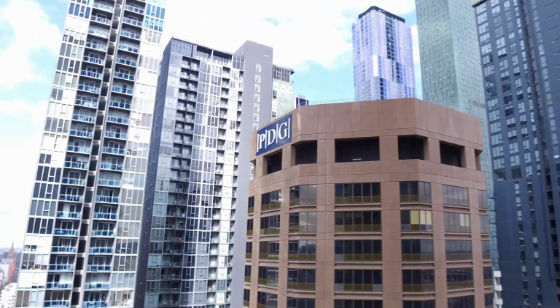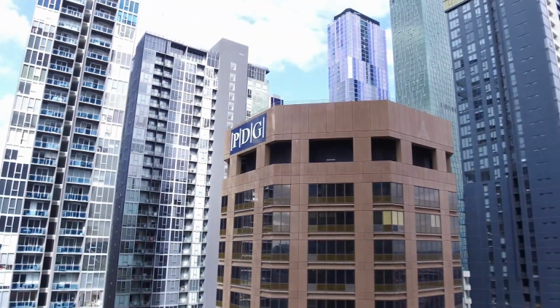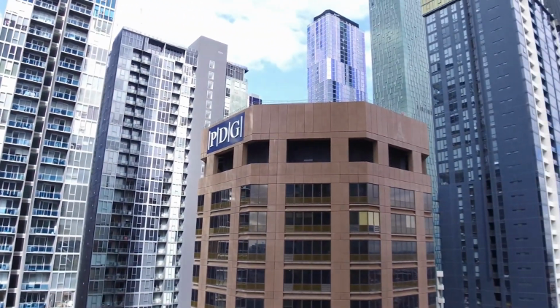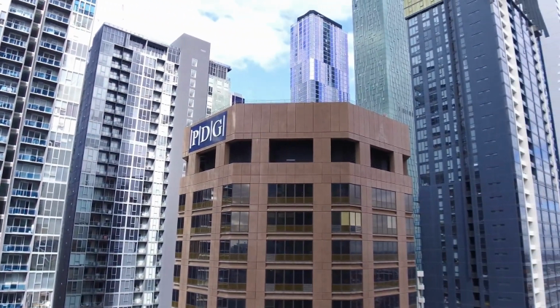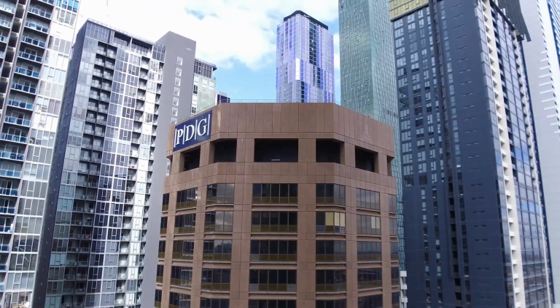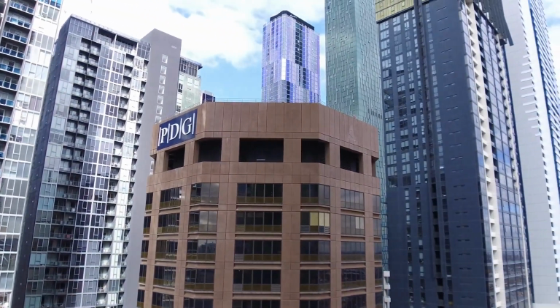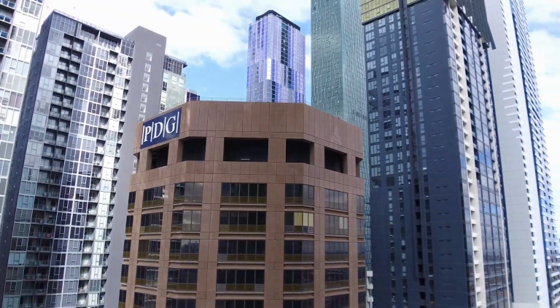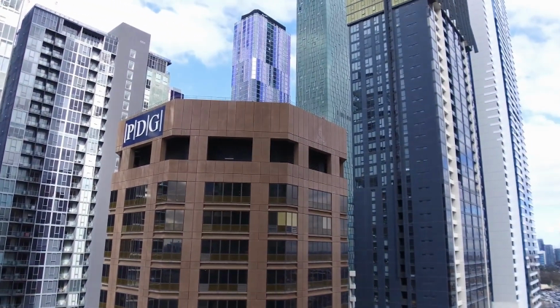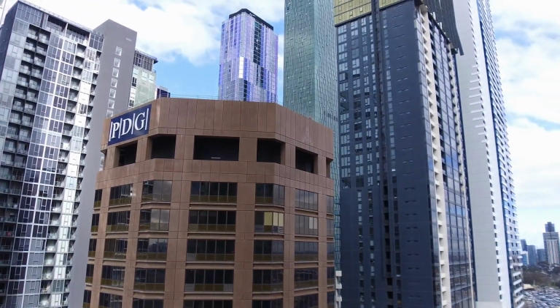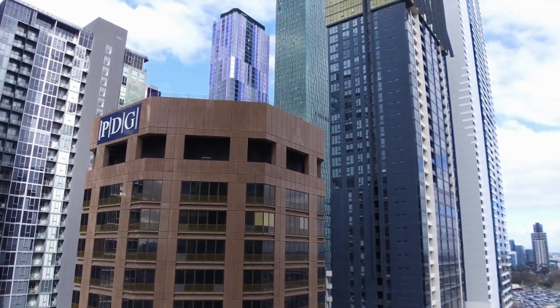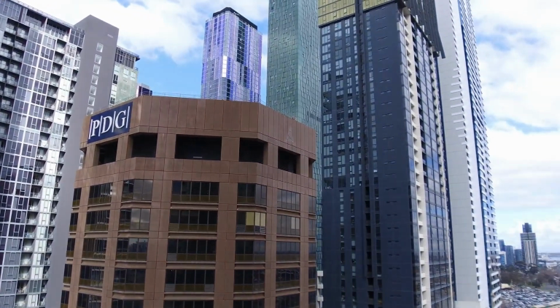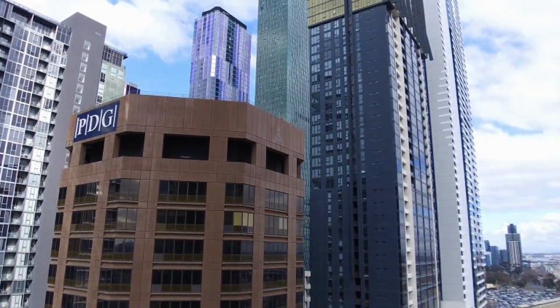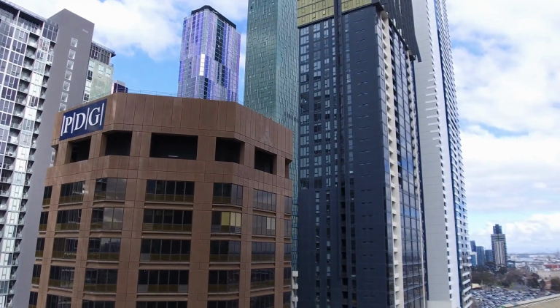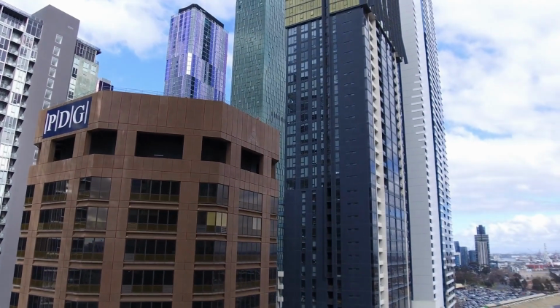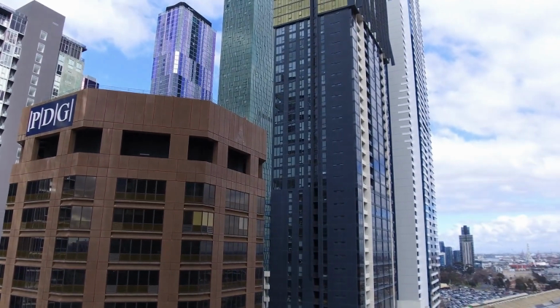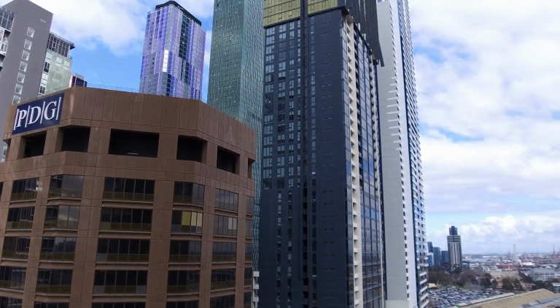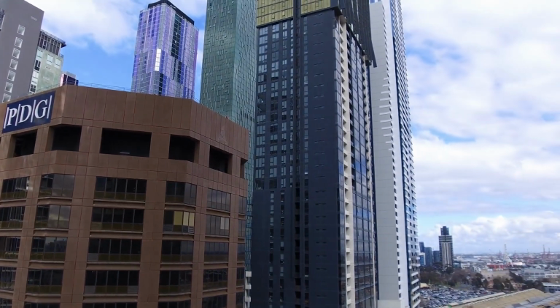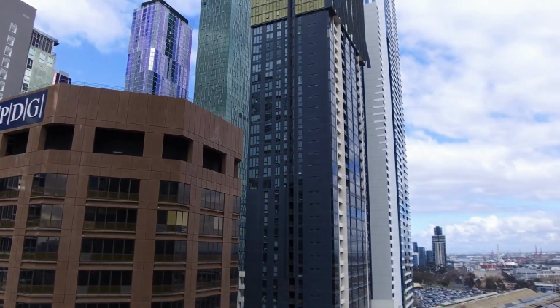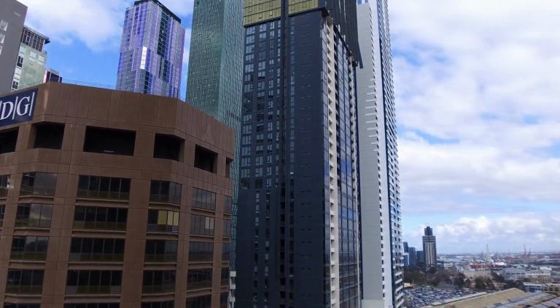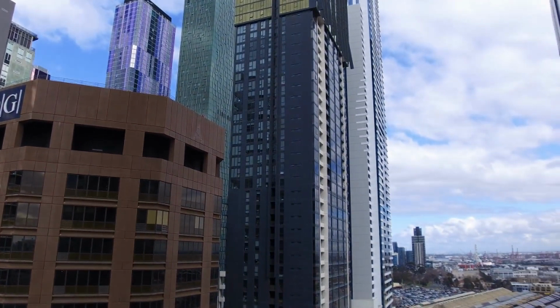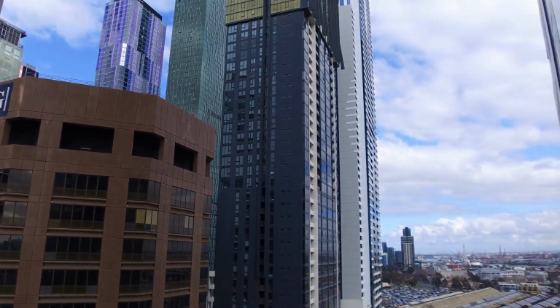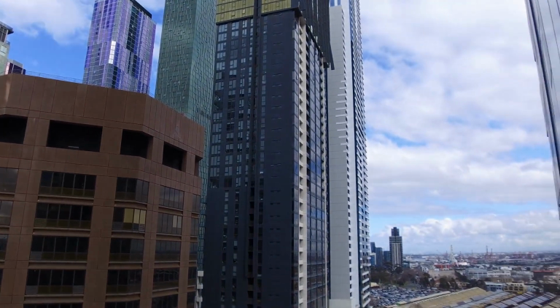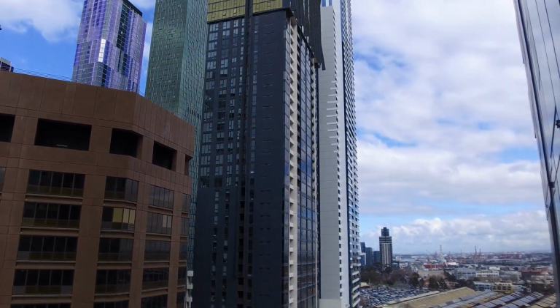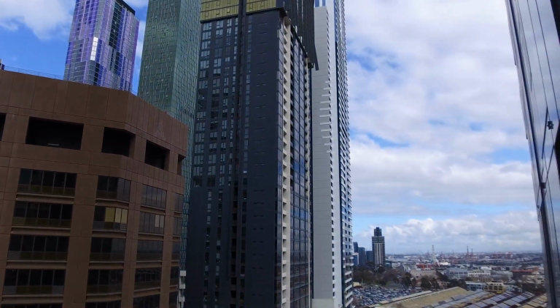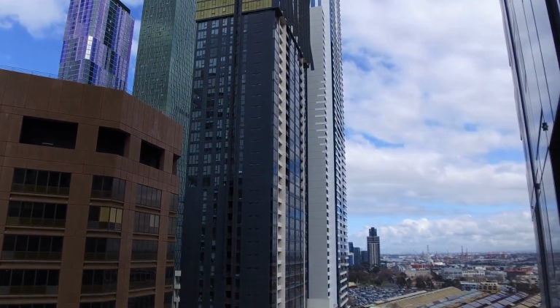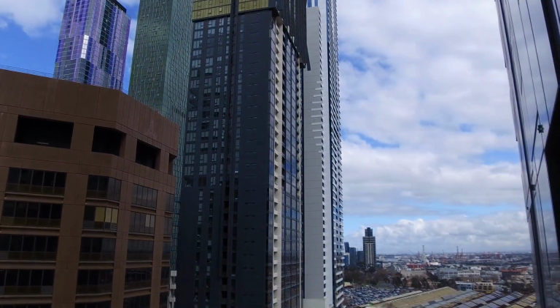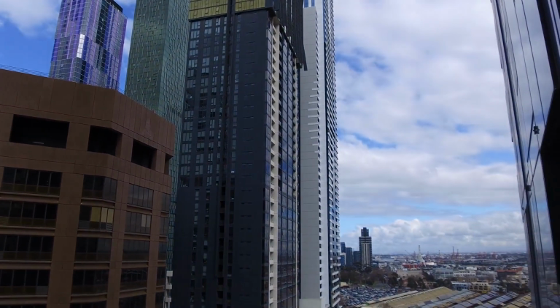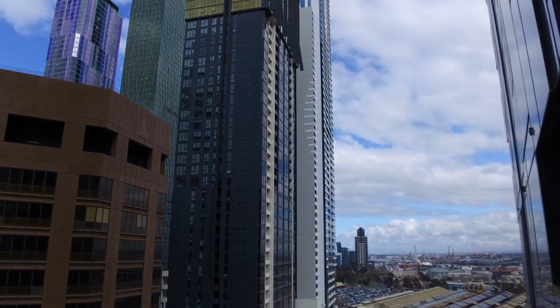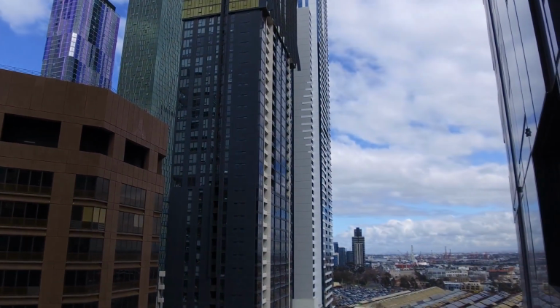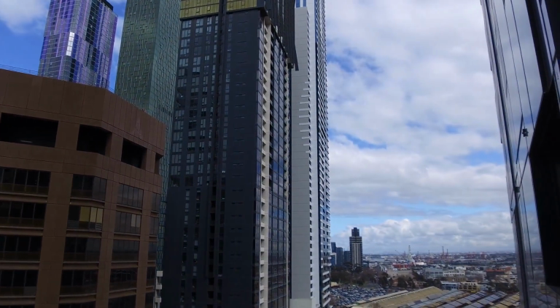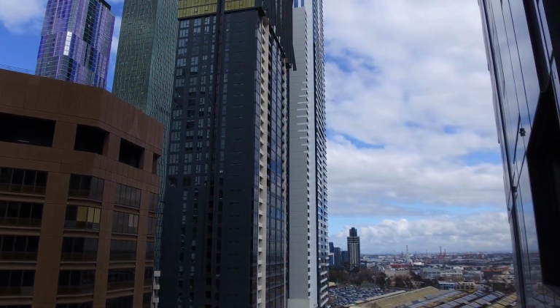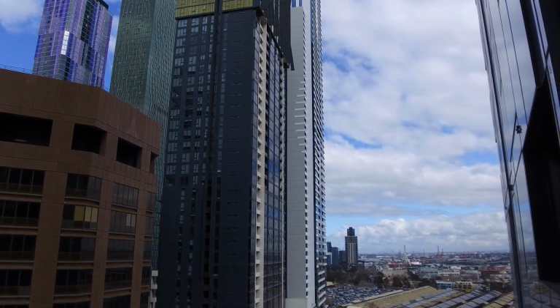Beautiful views from the balcony itself, overlooking part of the bay view.